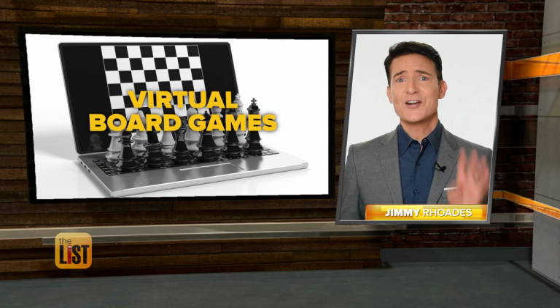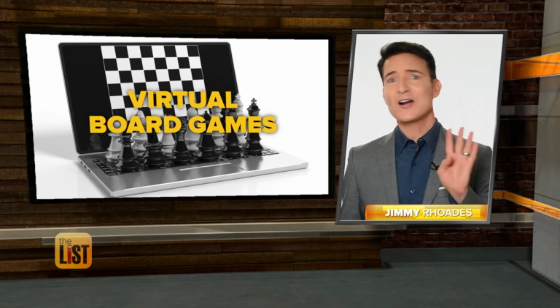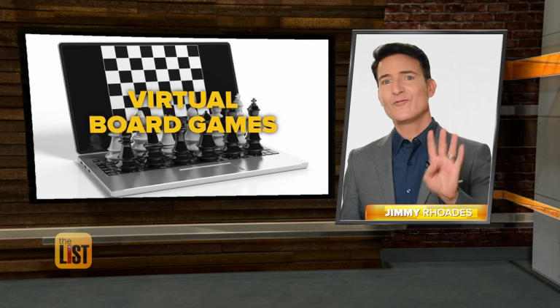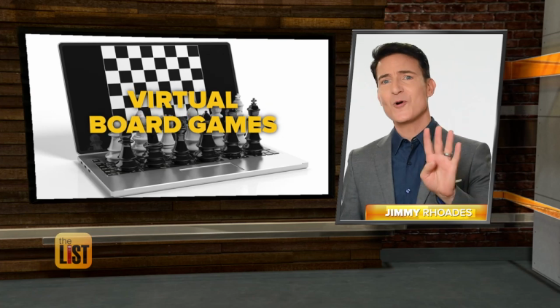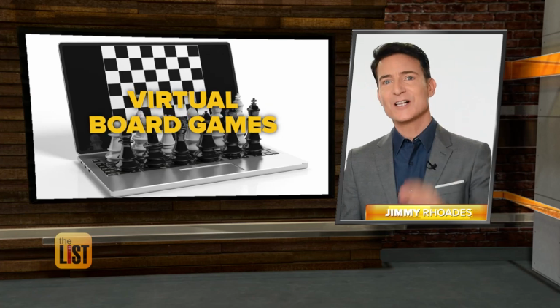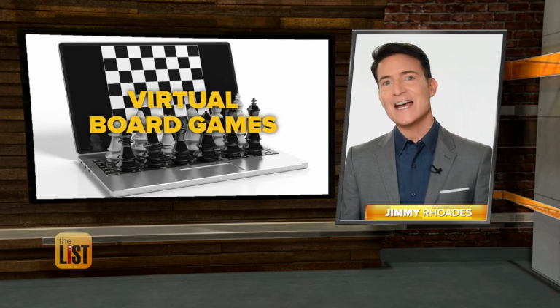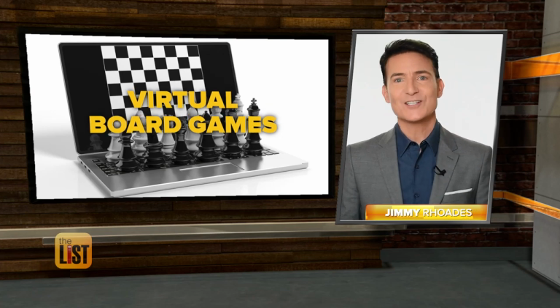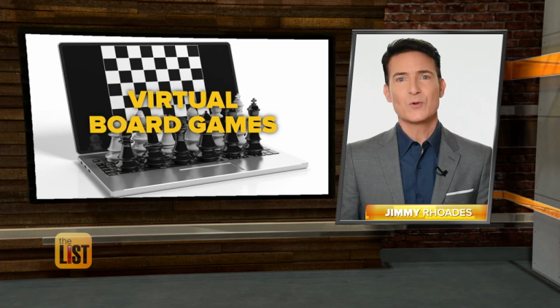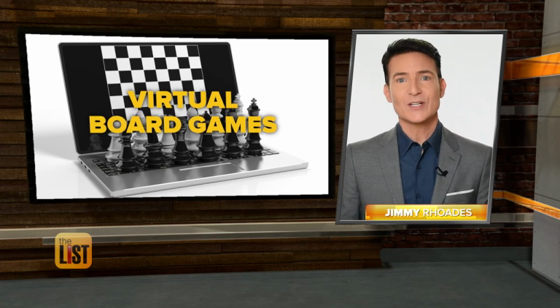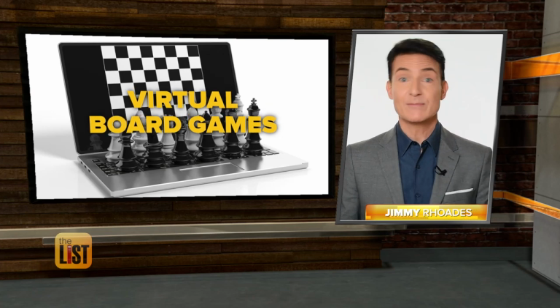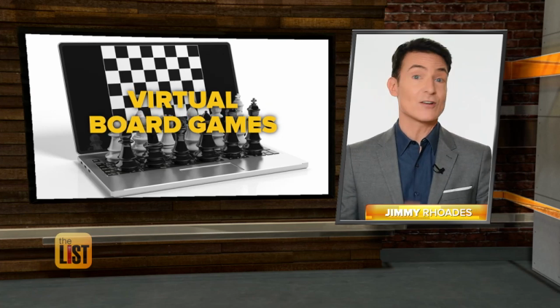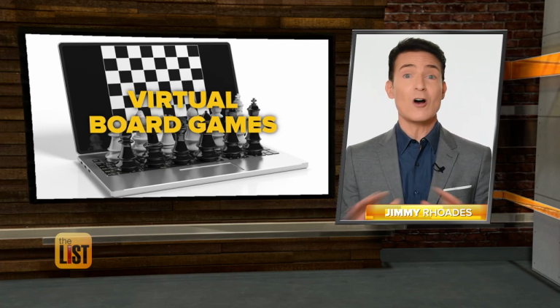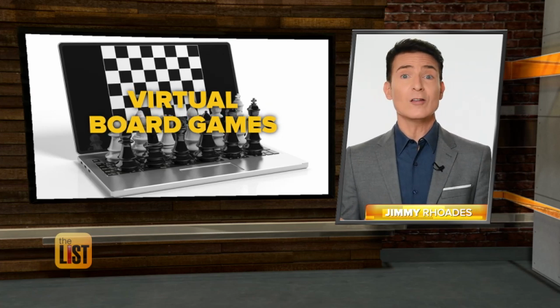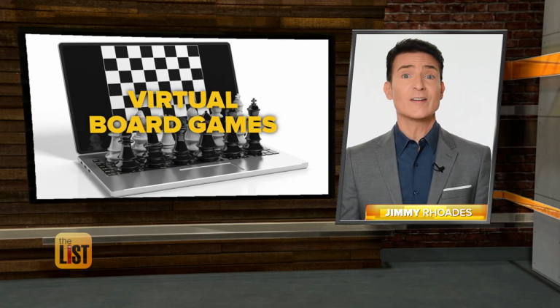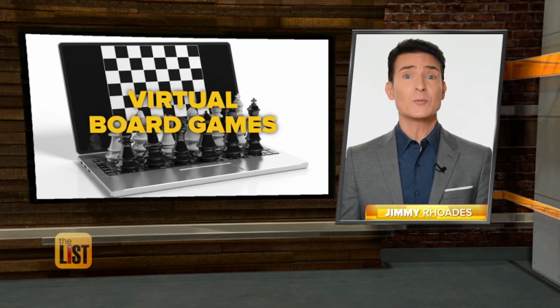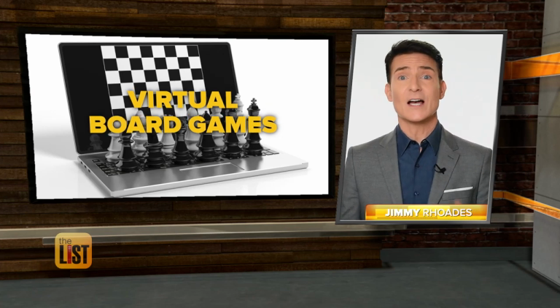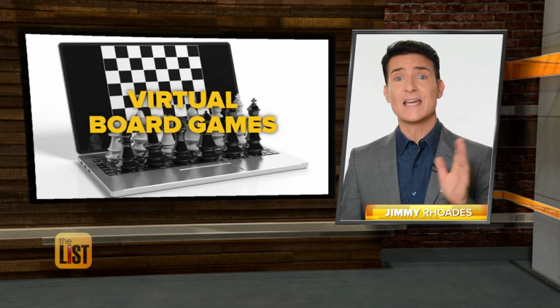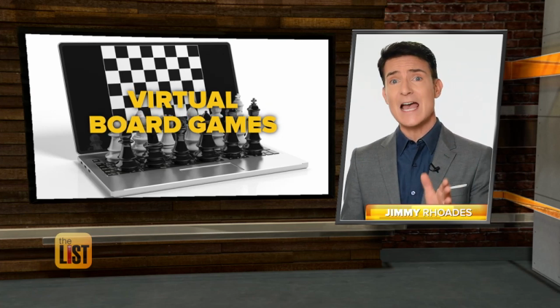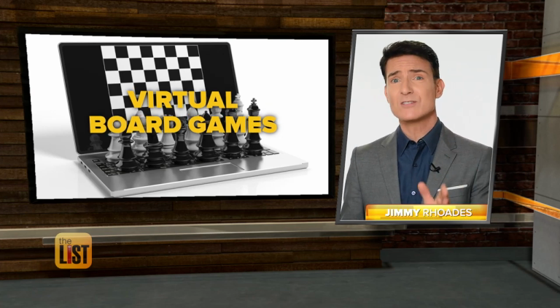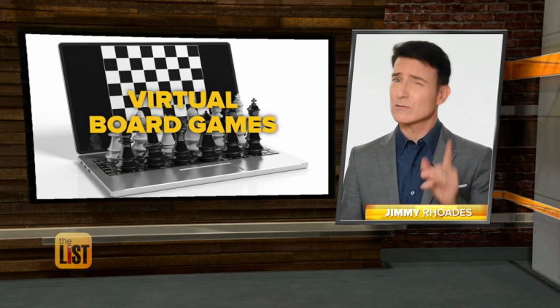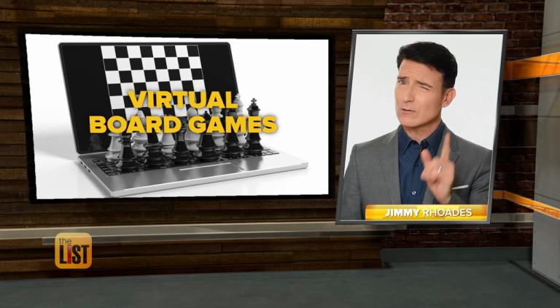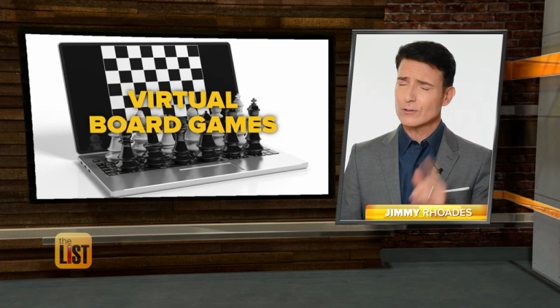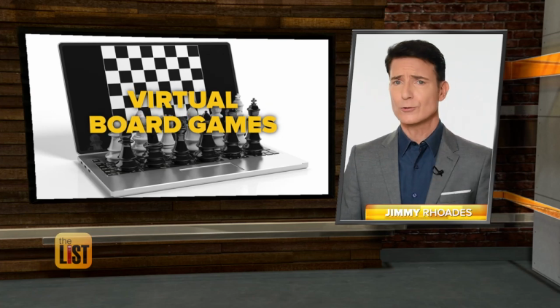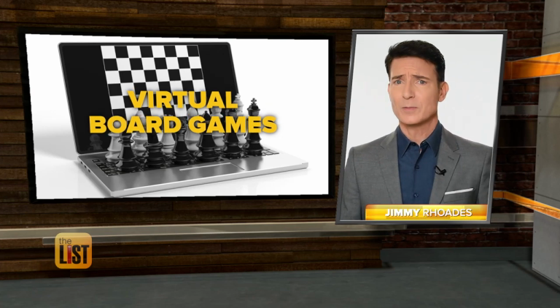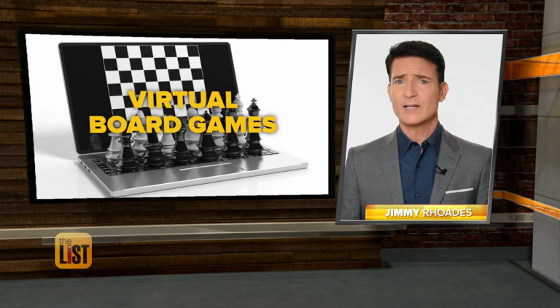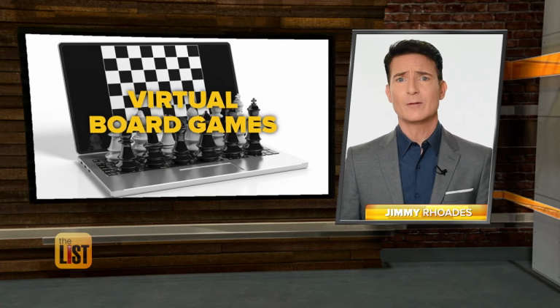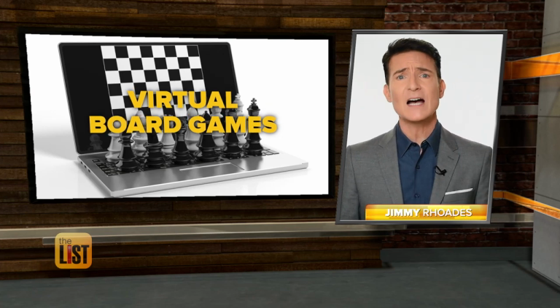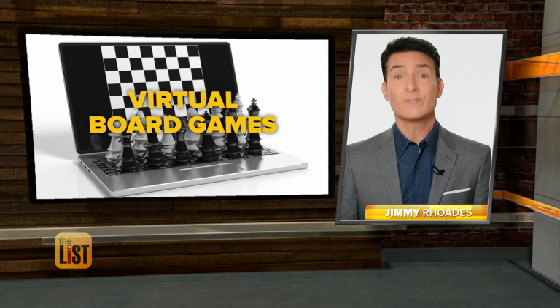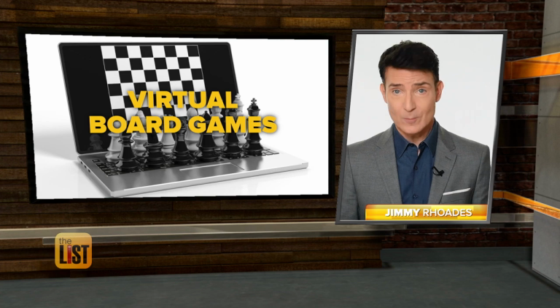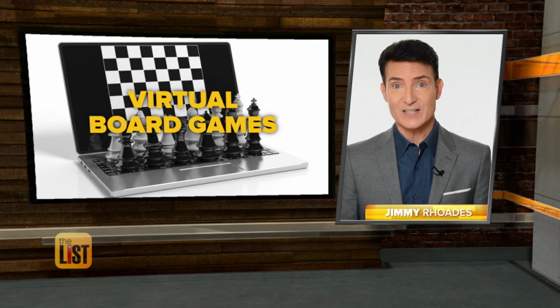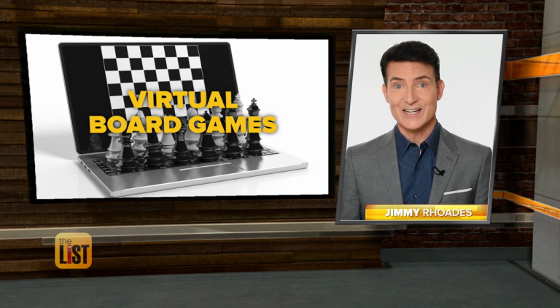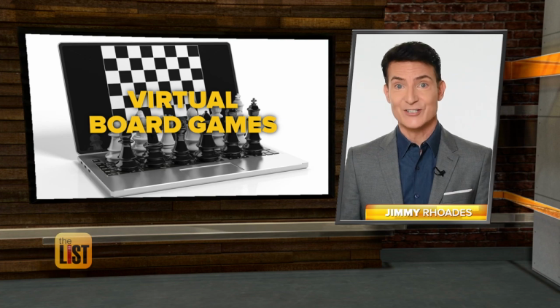Here are four classic board games that are all available on the App Store or Google Play for about four bucks each.